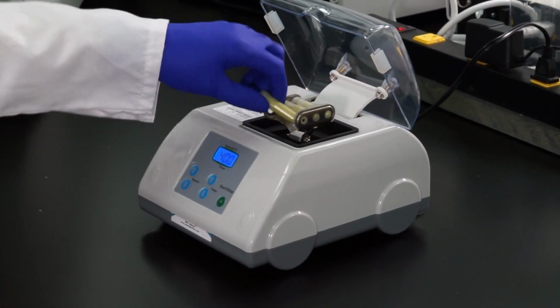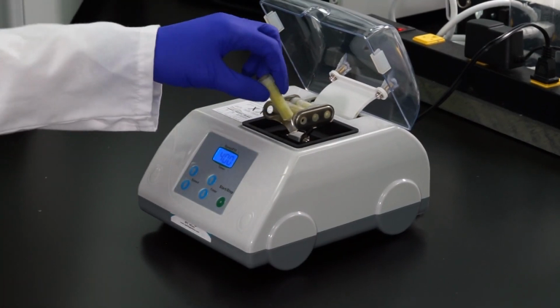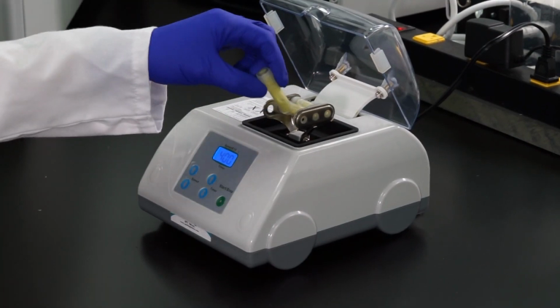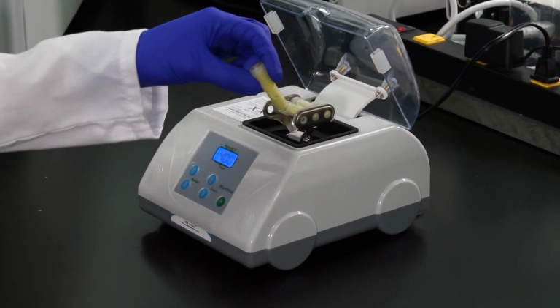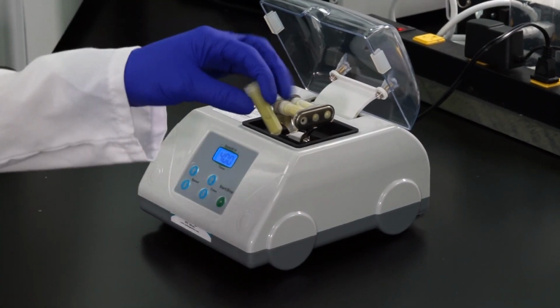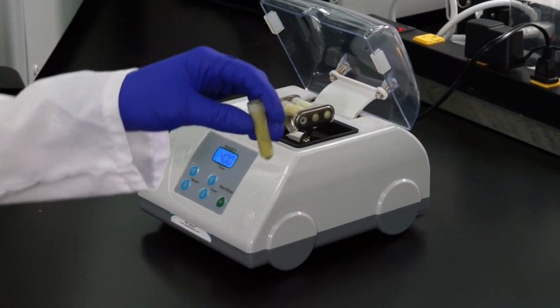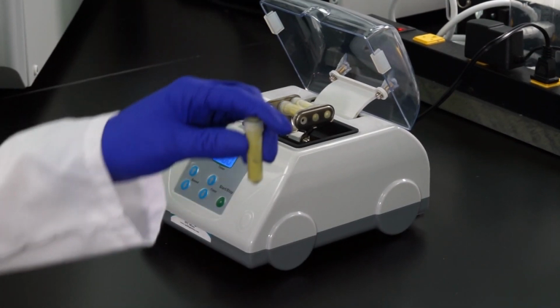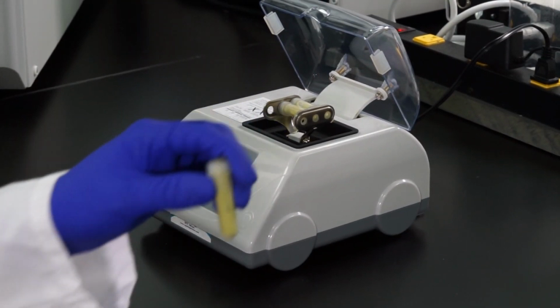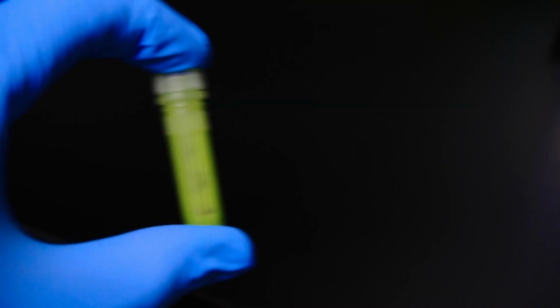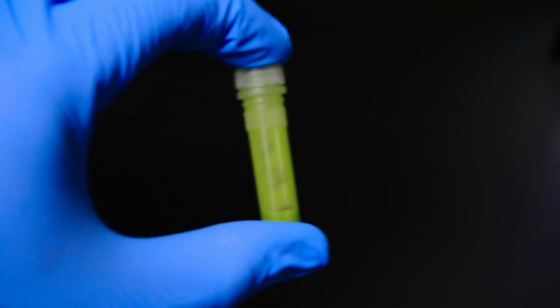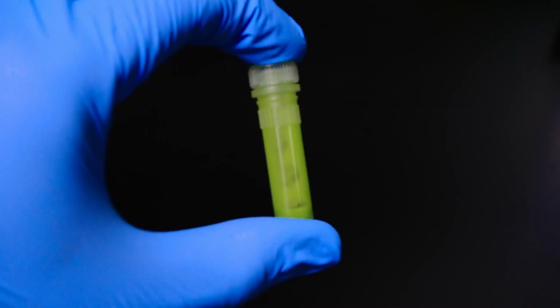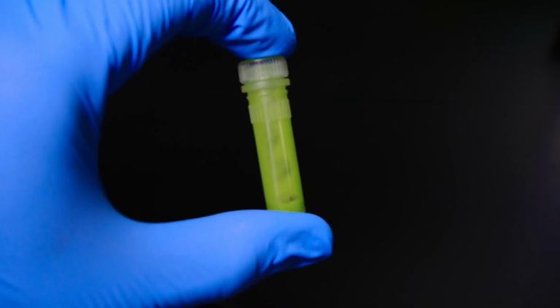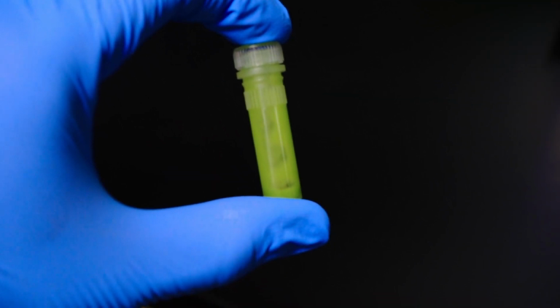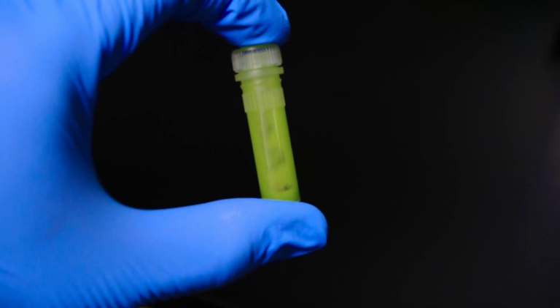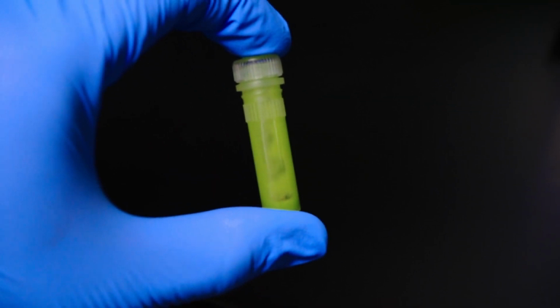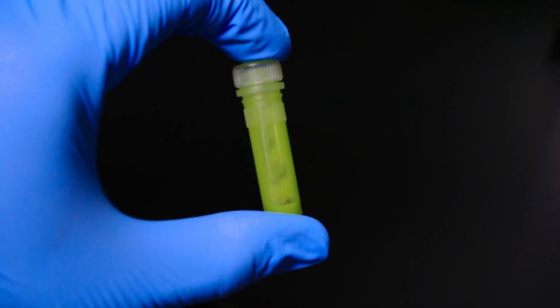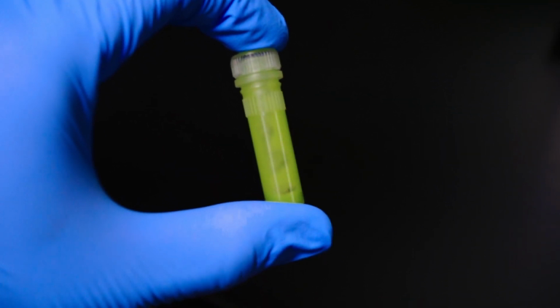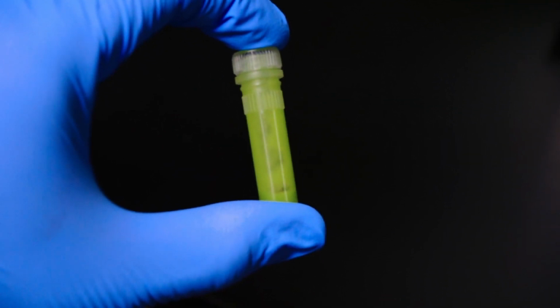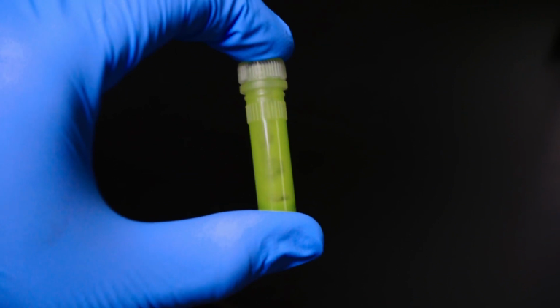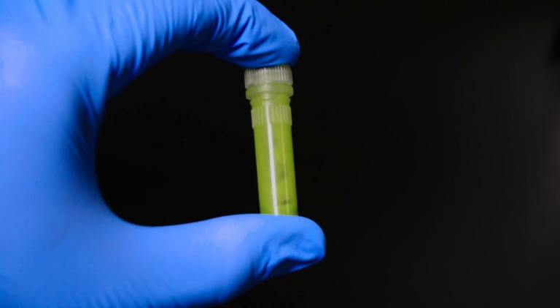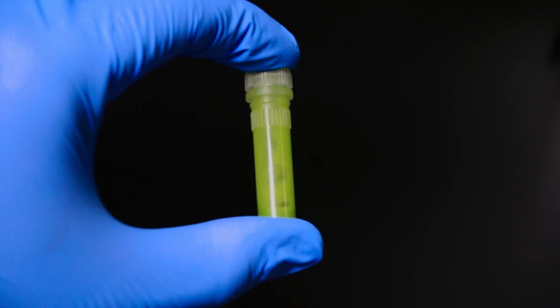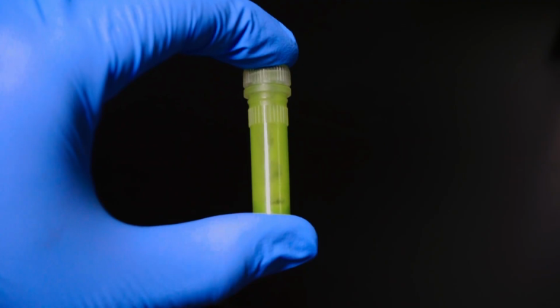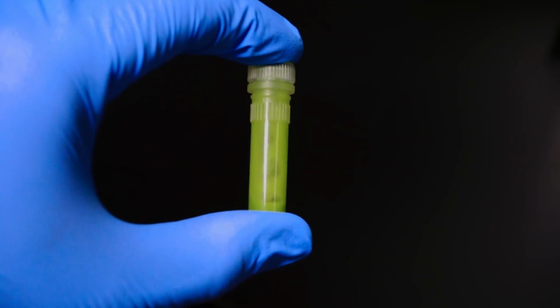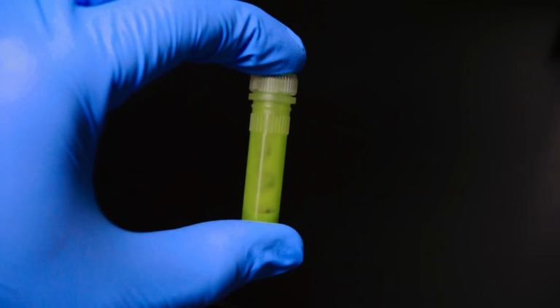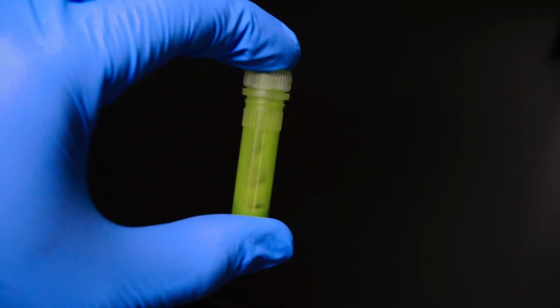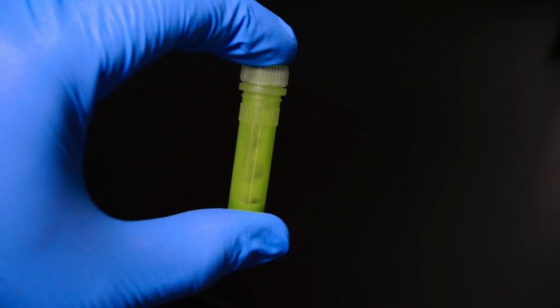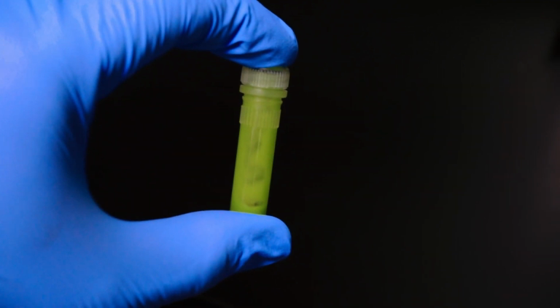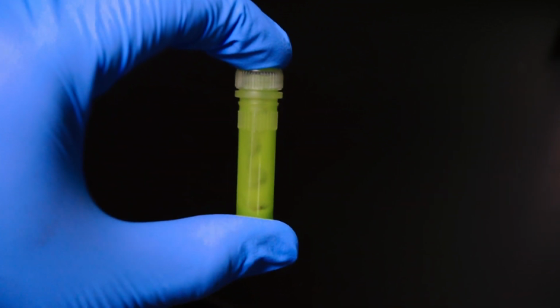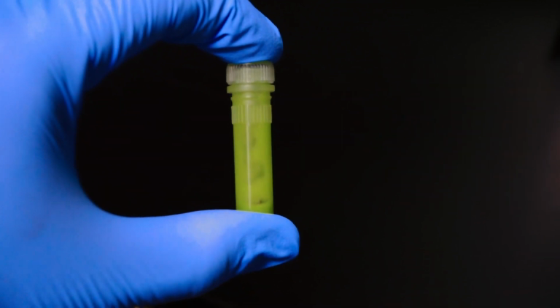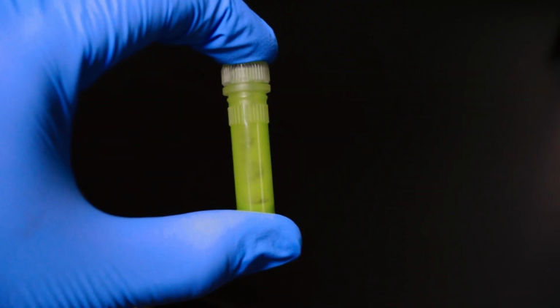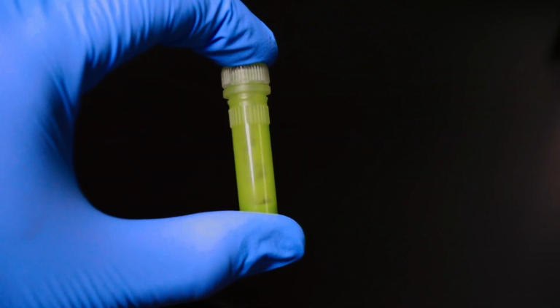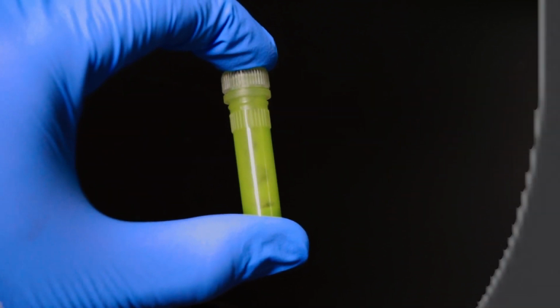For an example of the HT-Mini being used in the field, please watch our rapid field prep video.